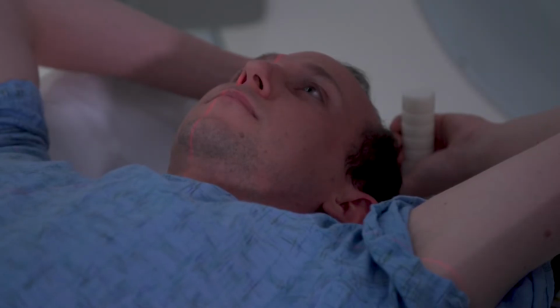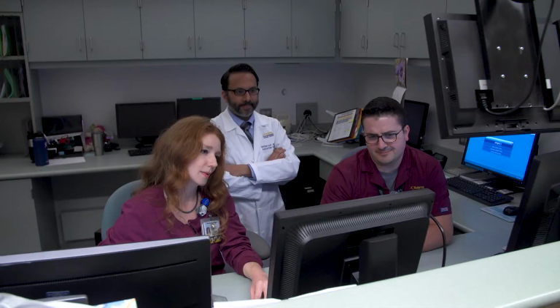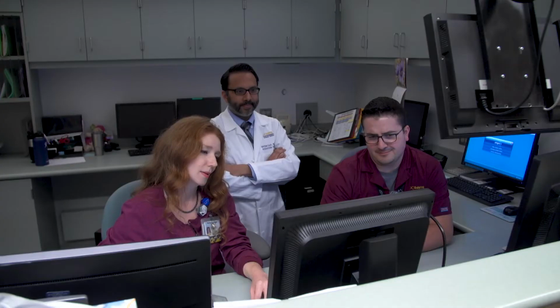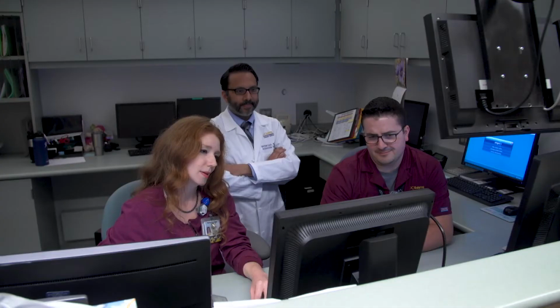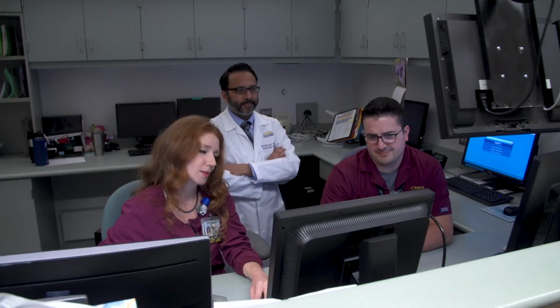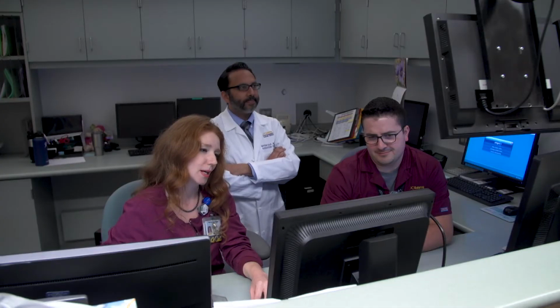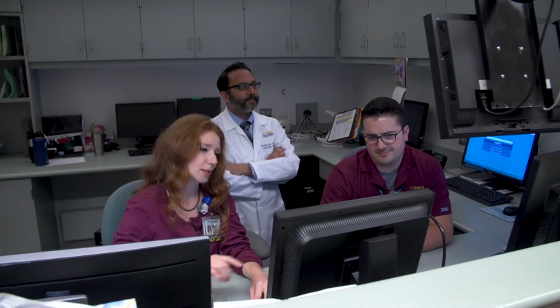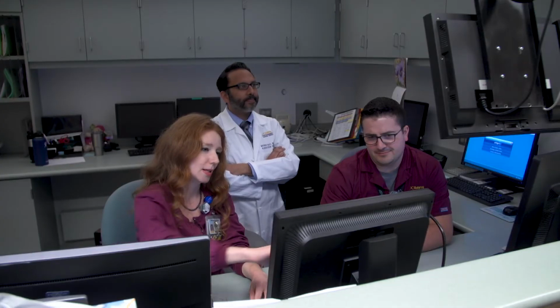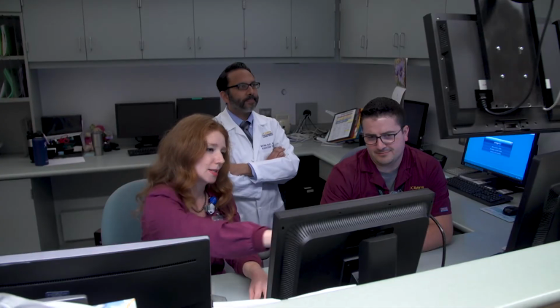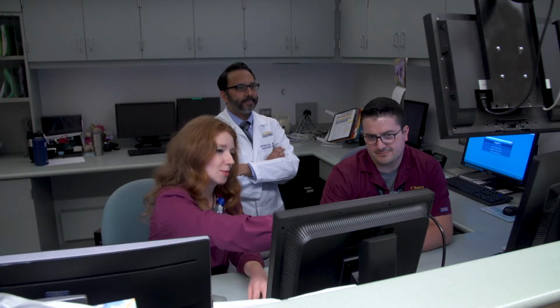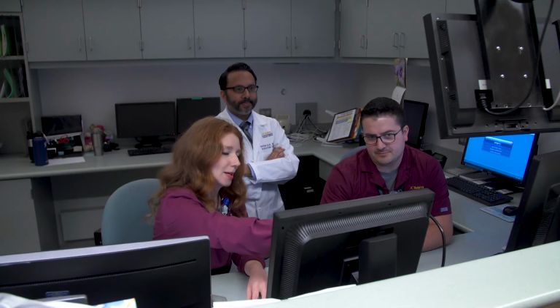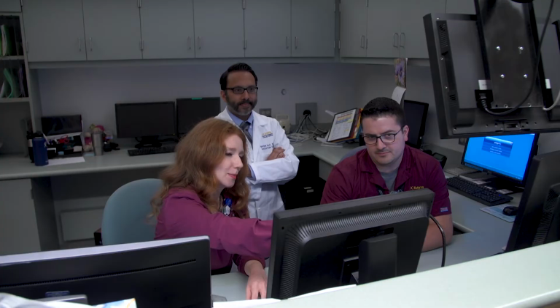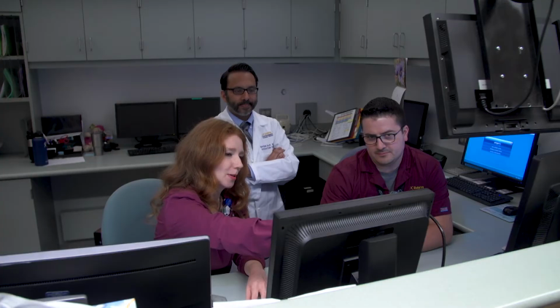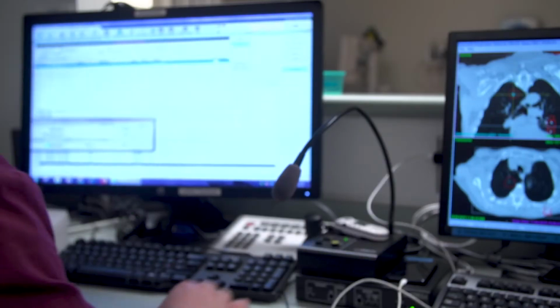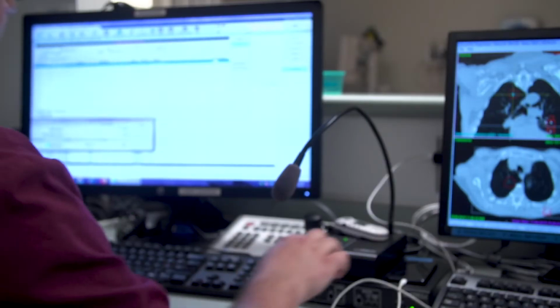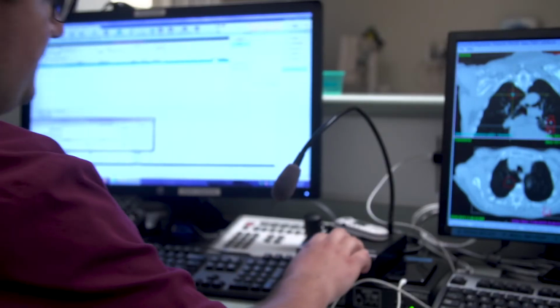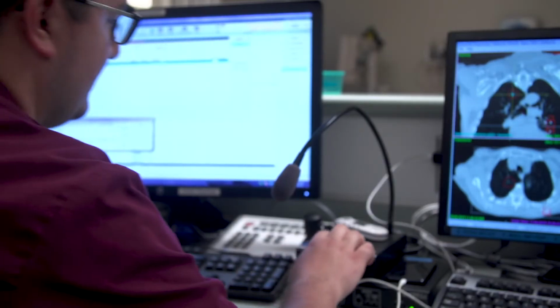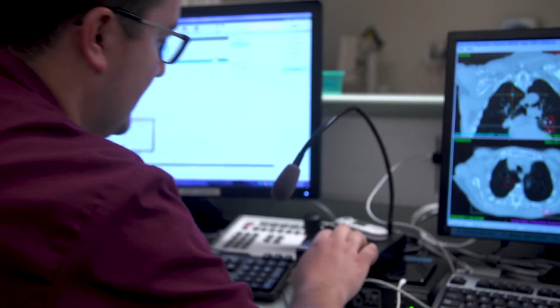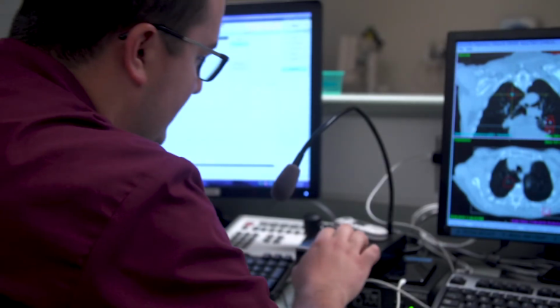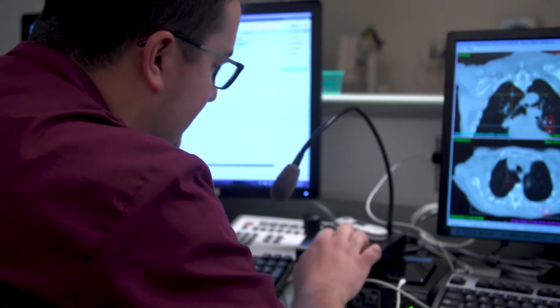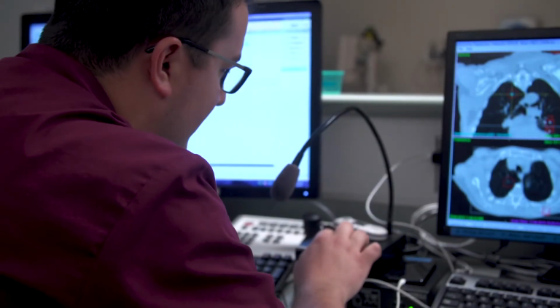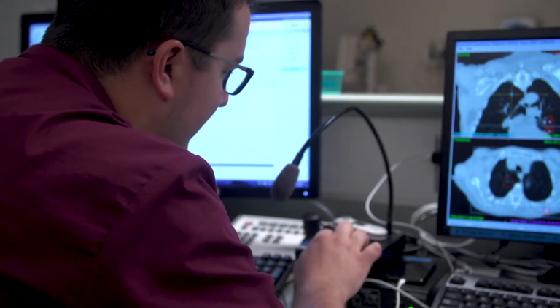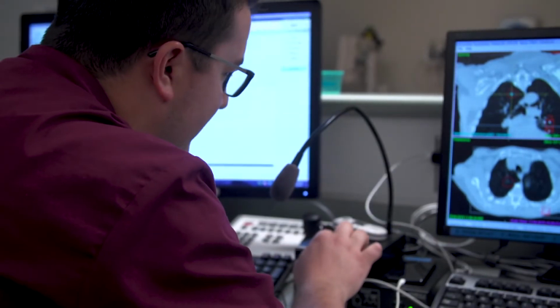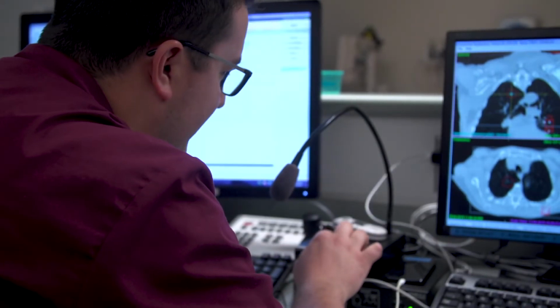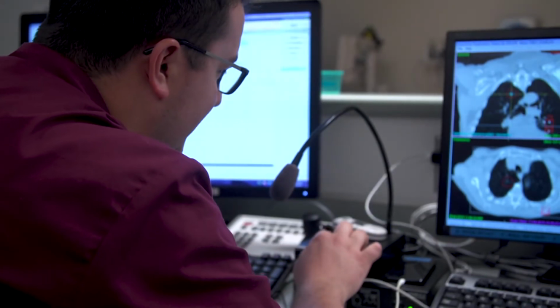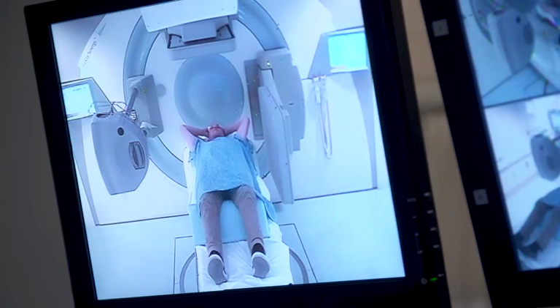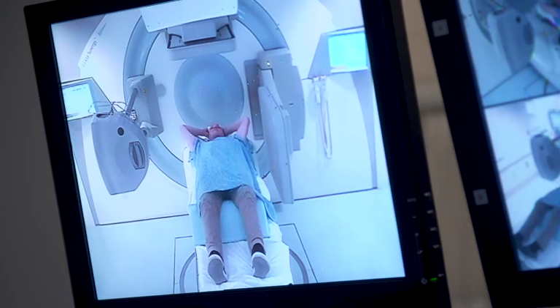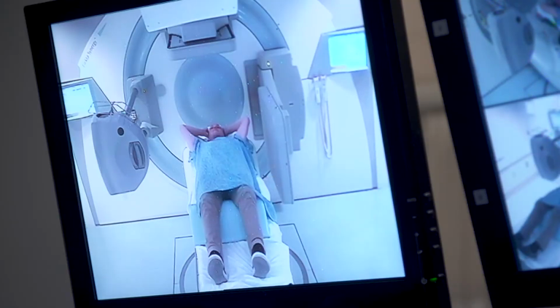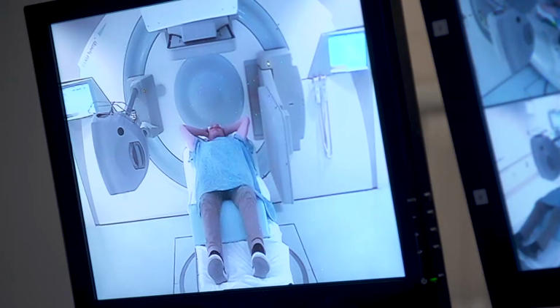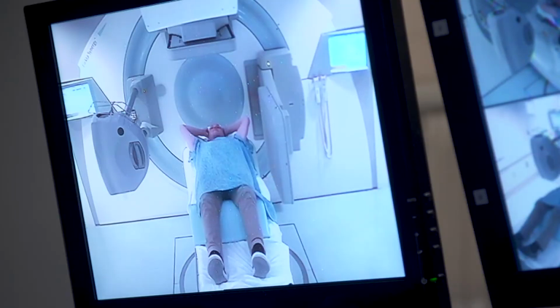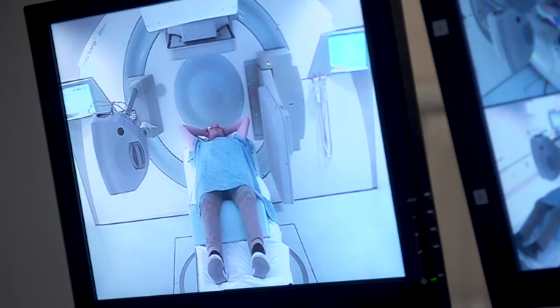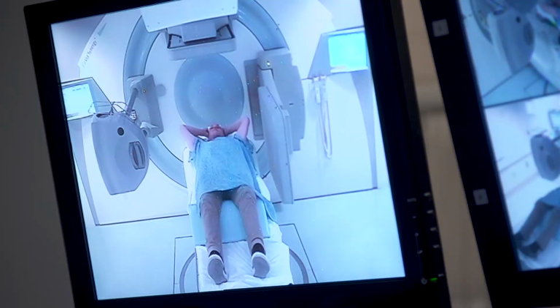While you are in the treatment room, the therapy team will be communicating with you, making sure you're okay.